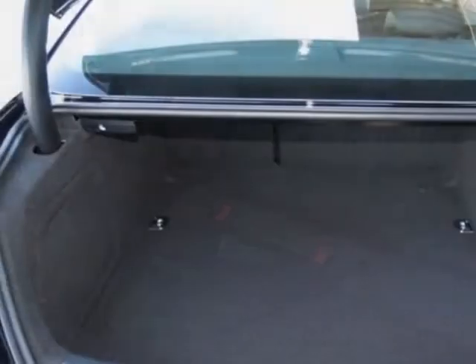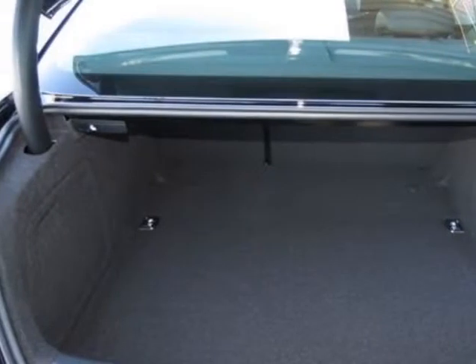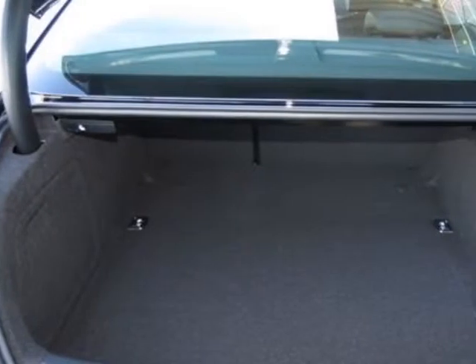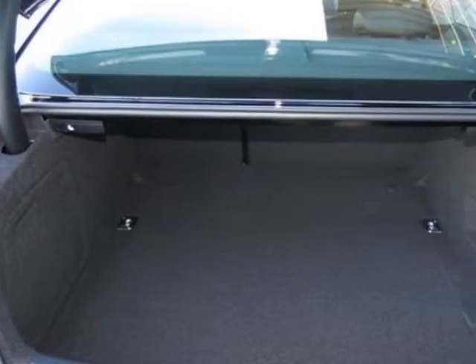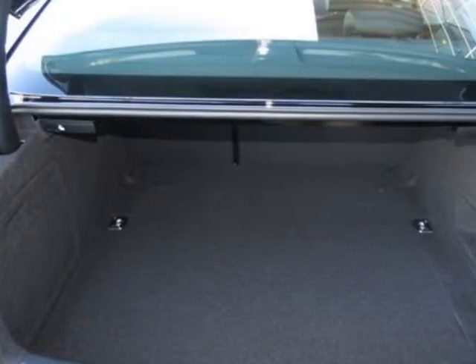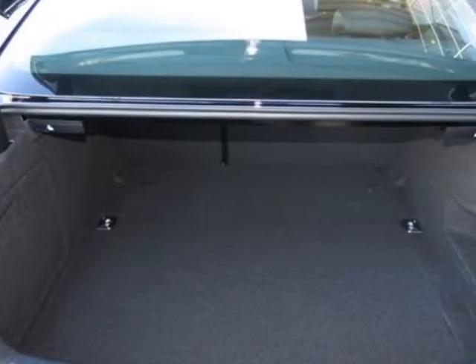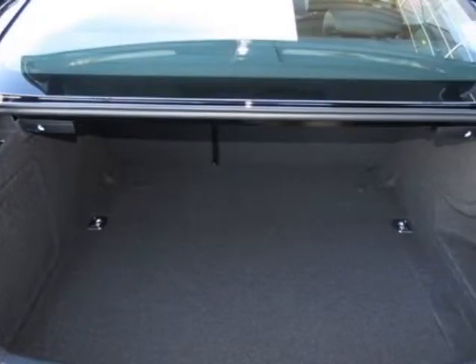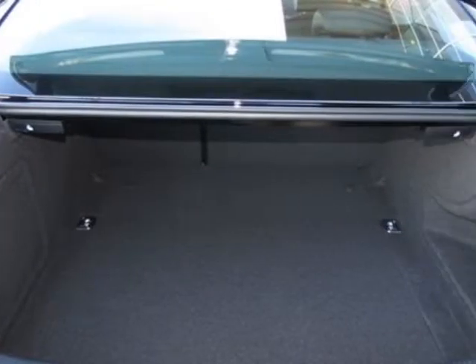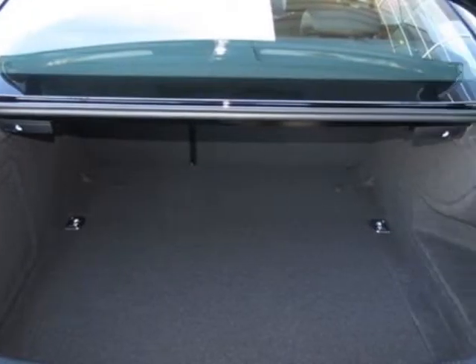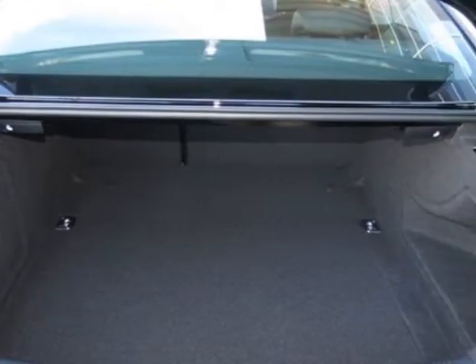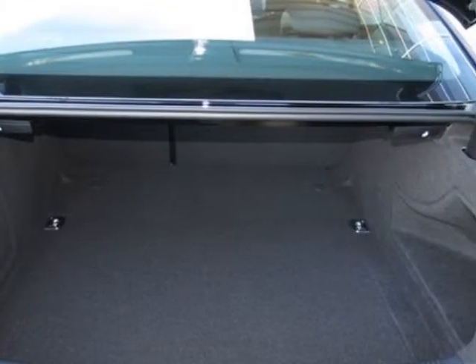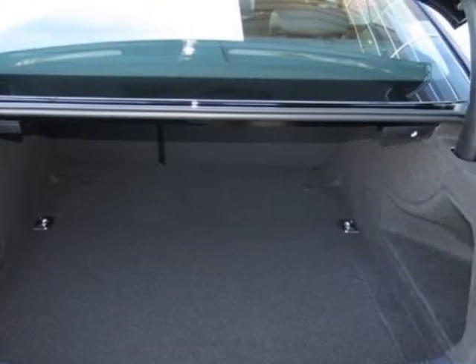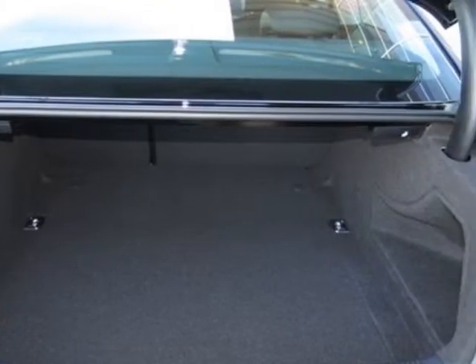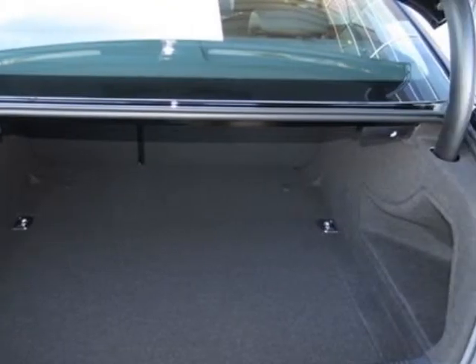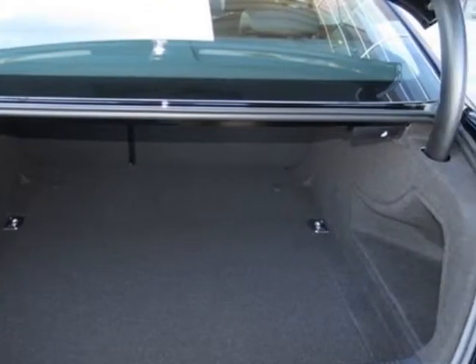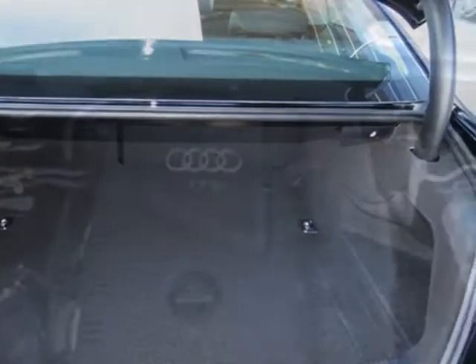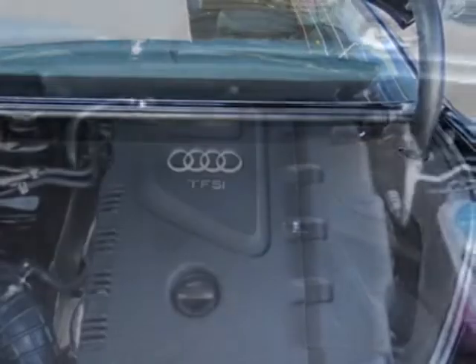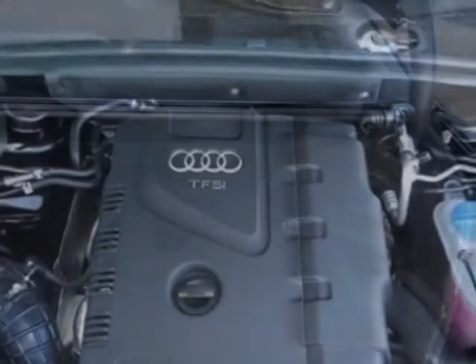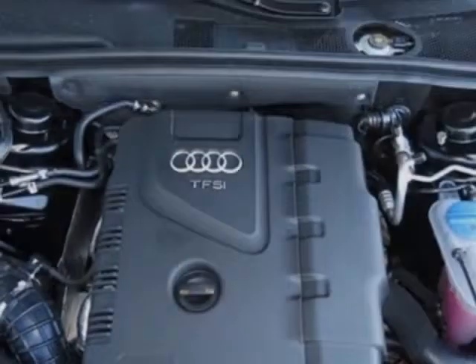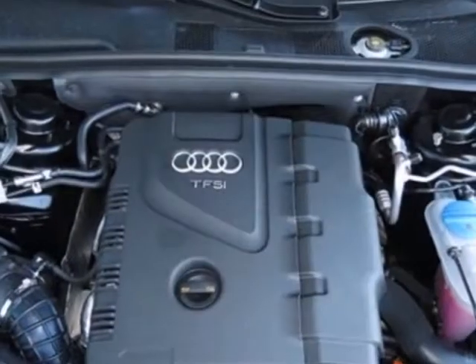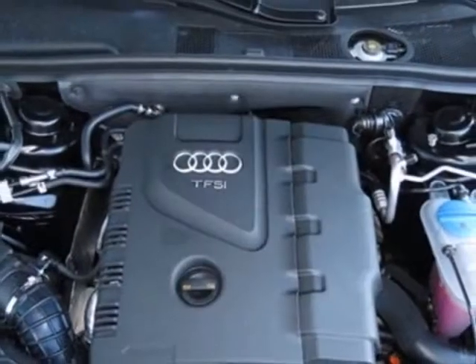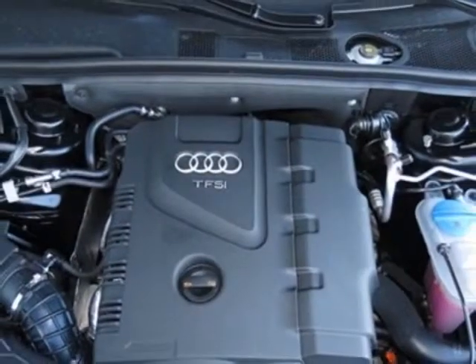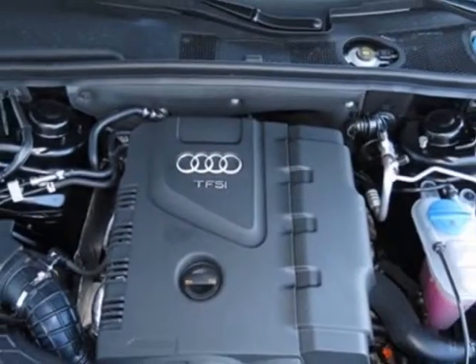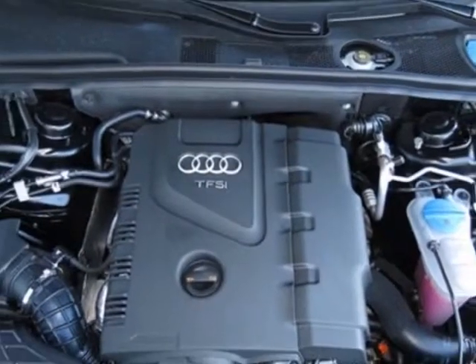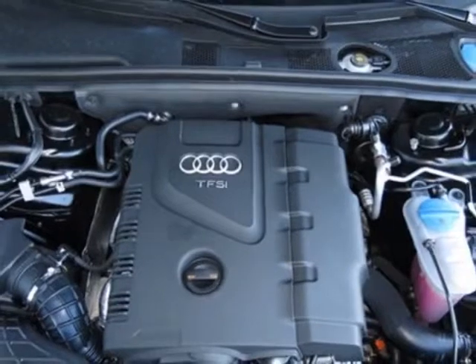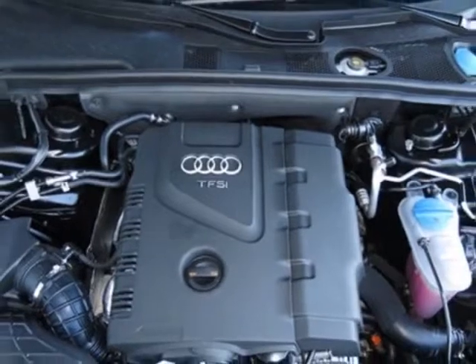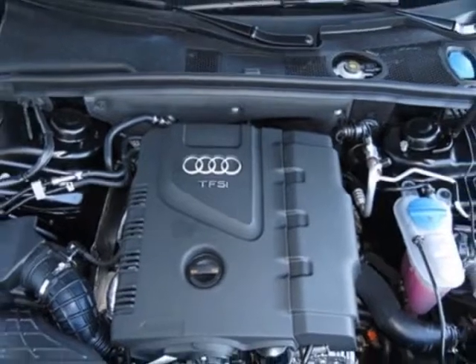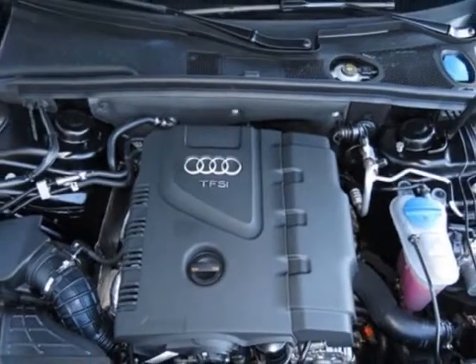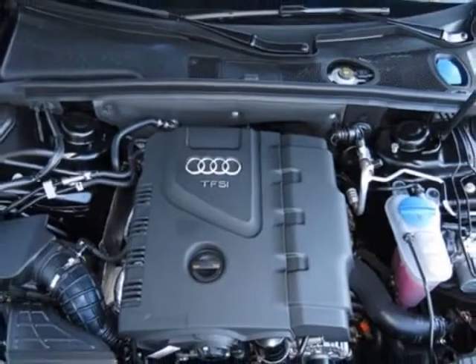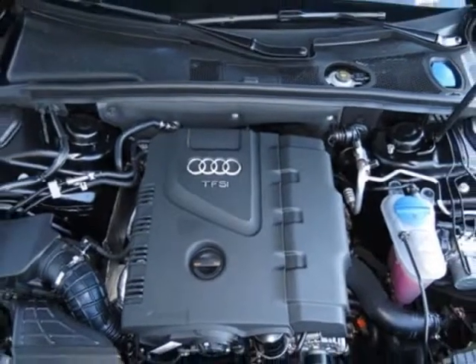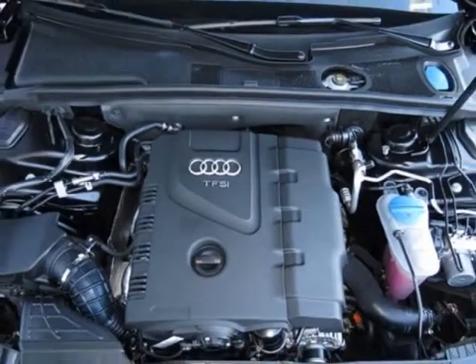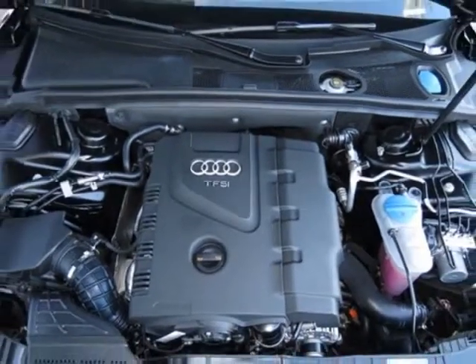Audi advanced key, front grille filler panel, Bang & Olufsen sound system, brilliant black exhaust tips,